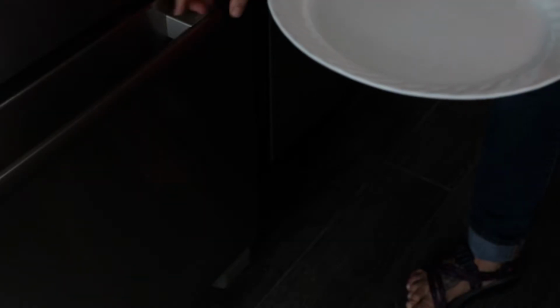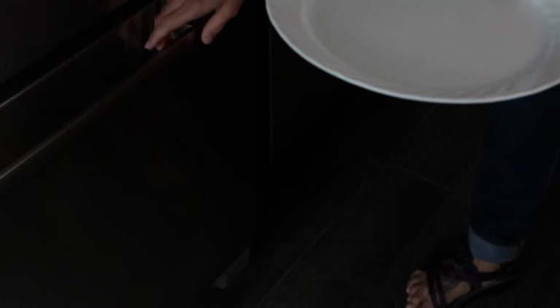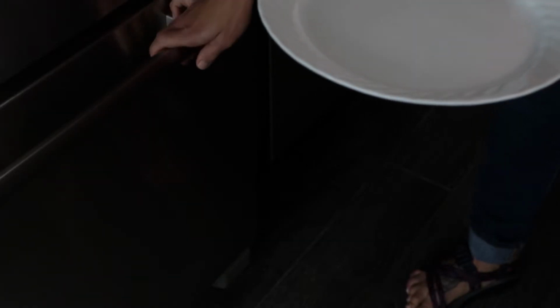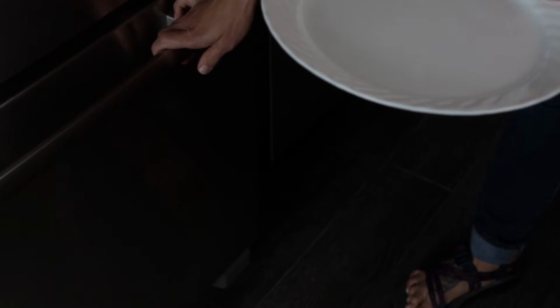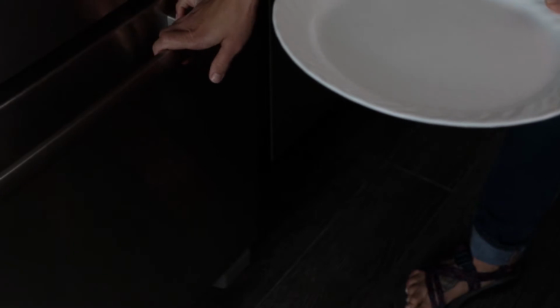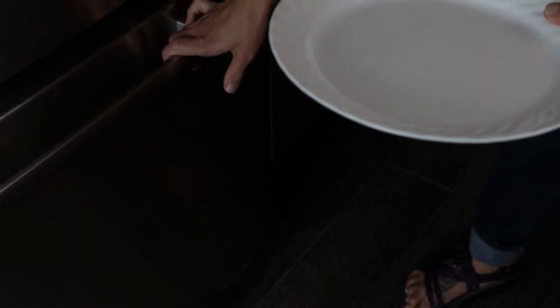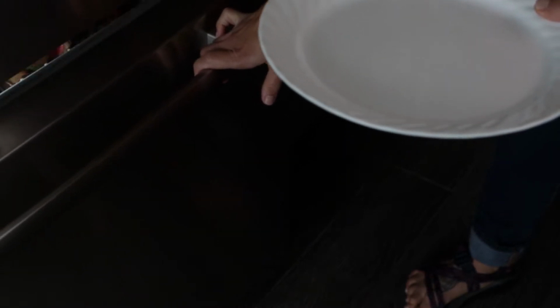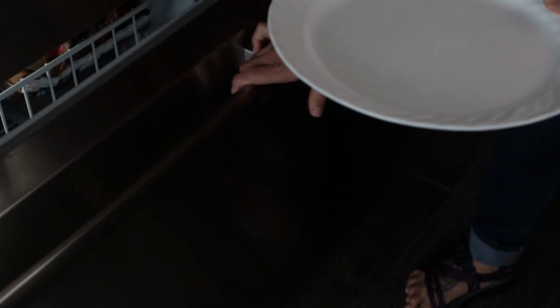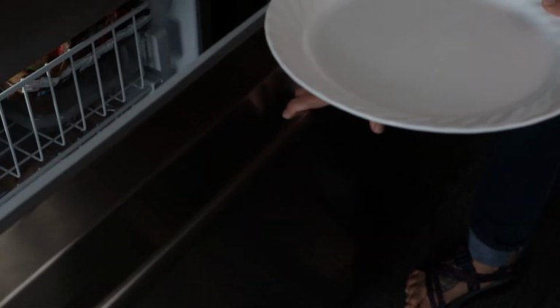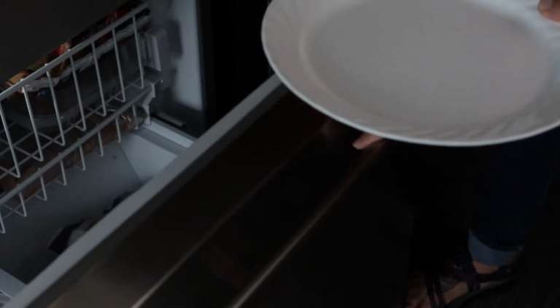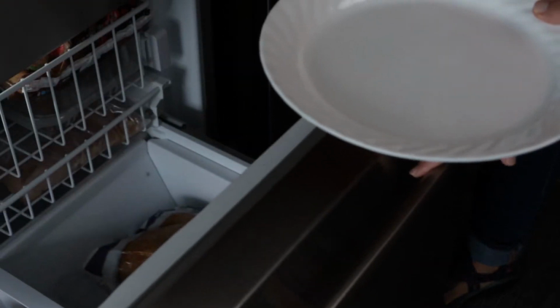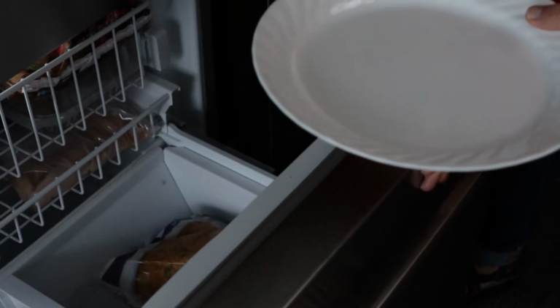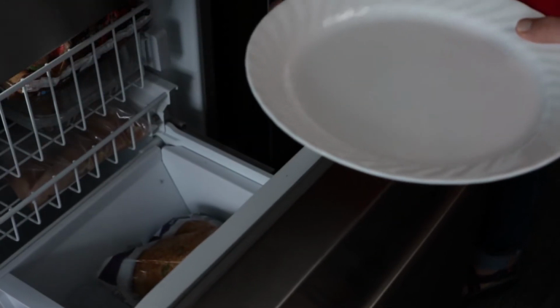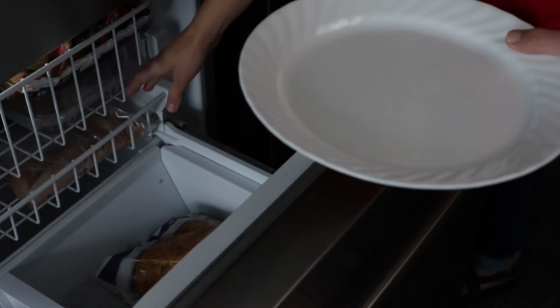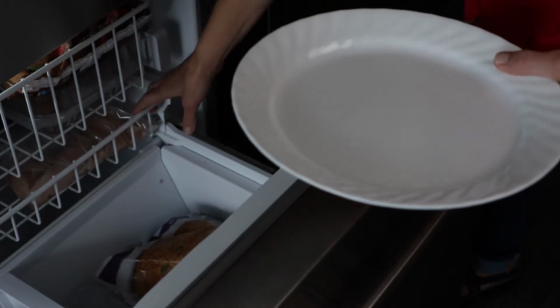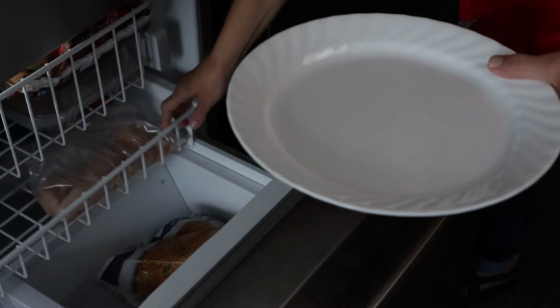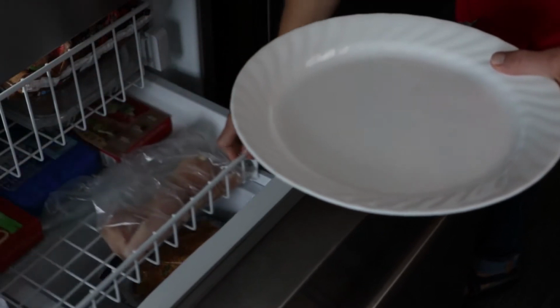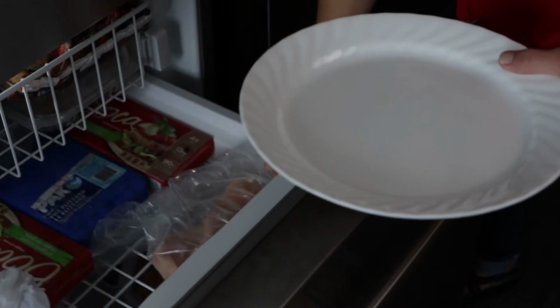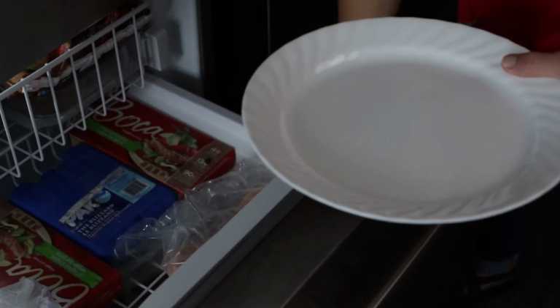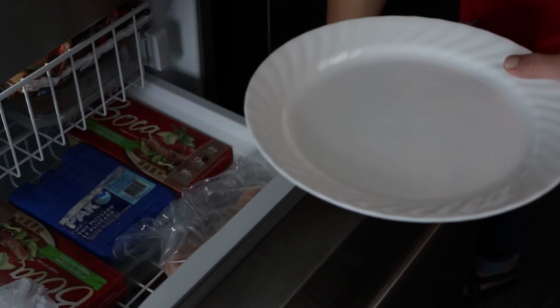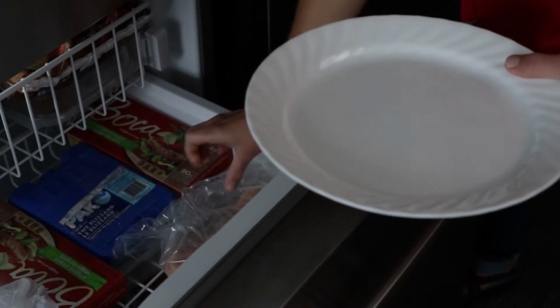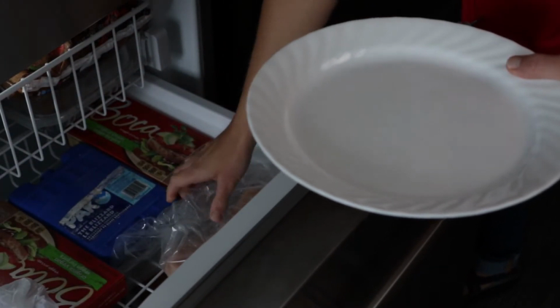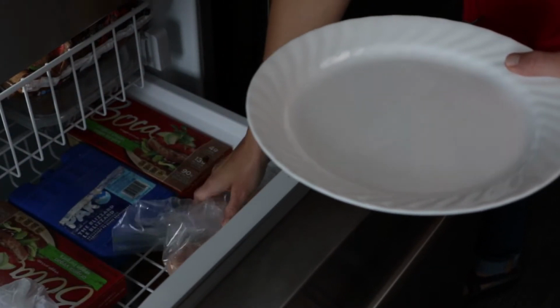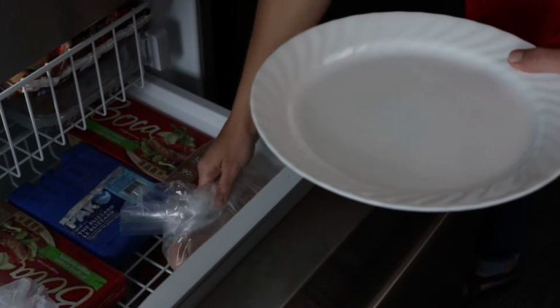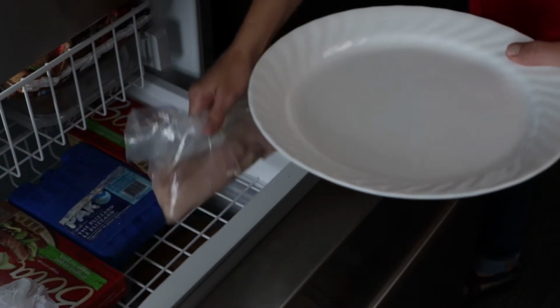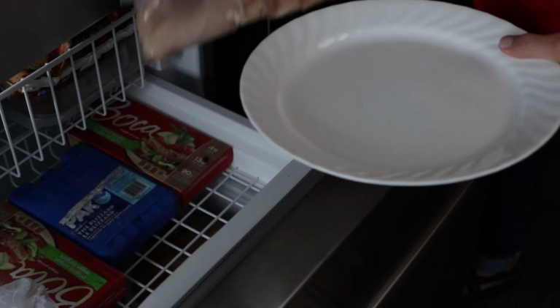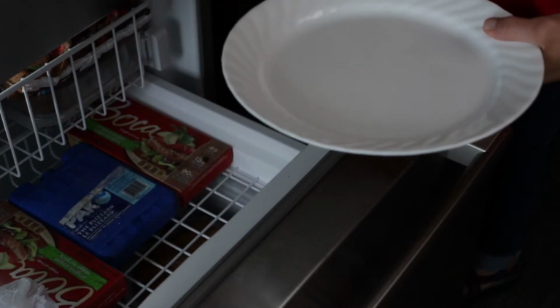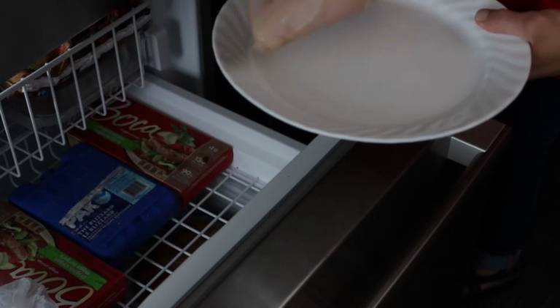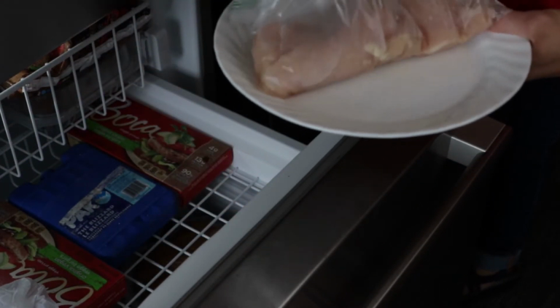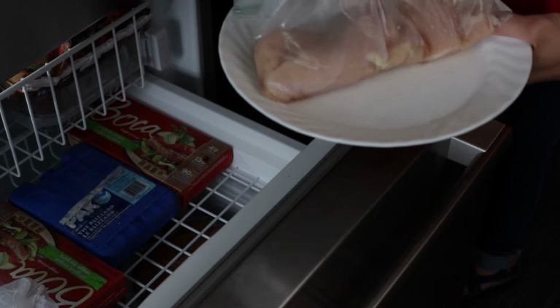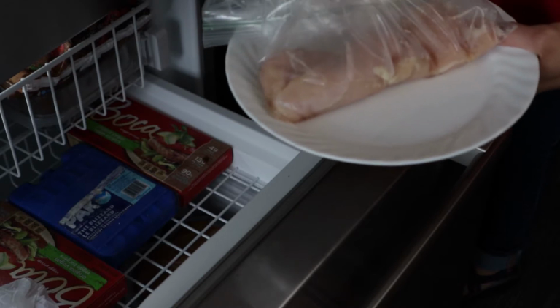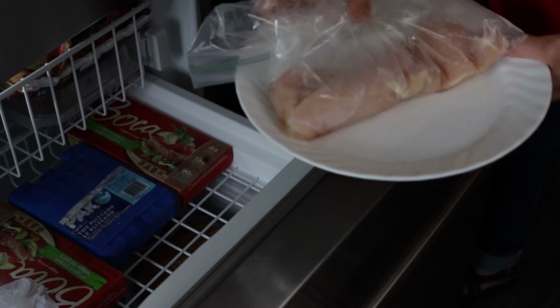There are three safe ways to thaw food: in the refrigerator, in cold water, and in the microwave.